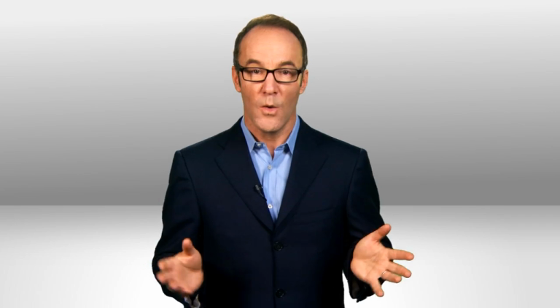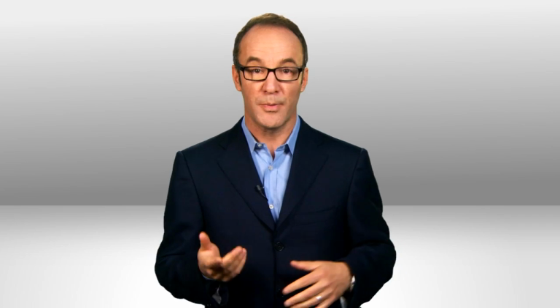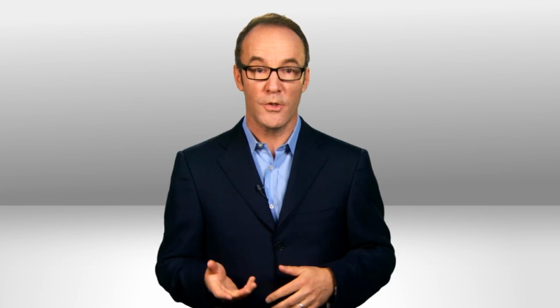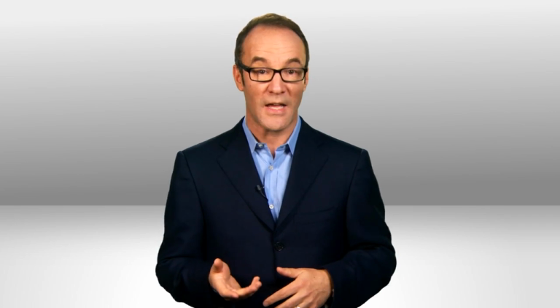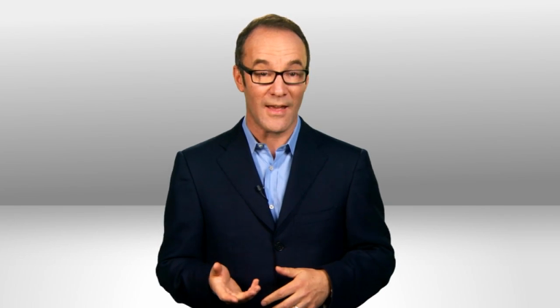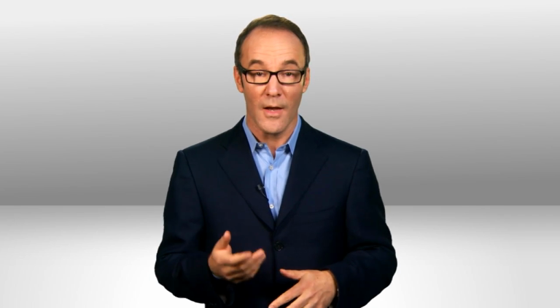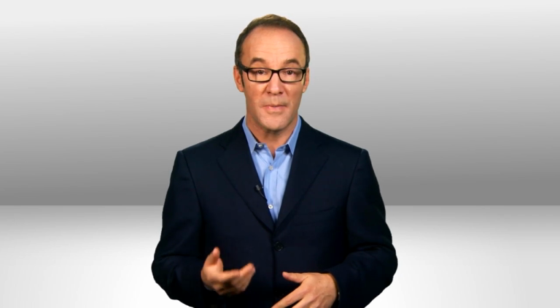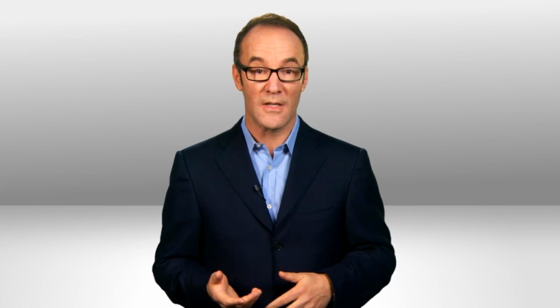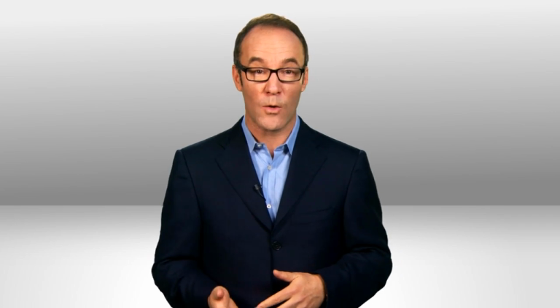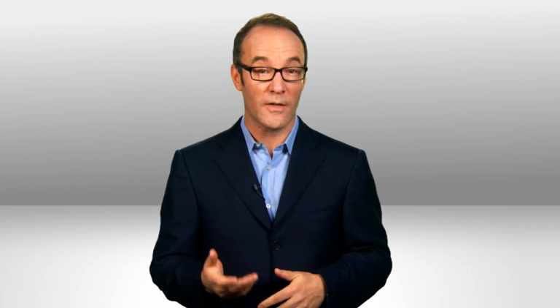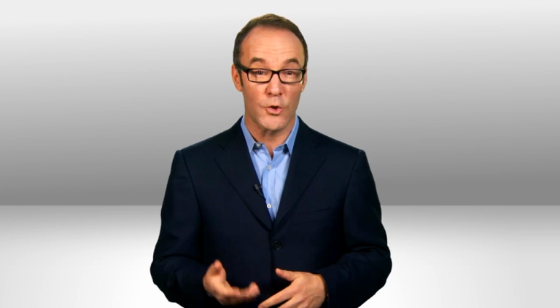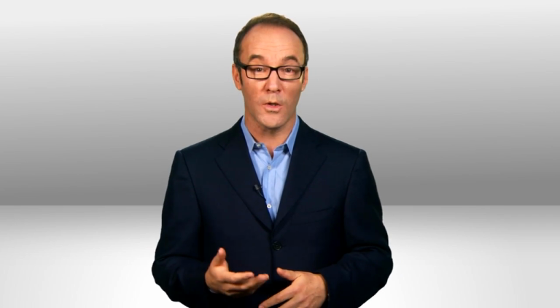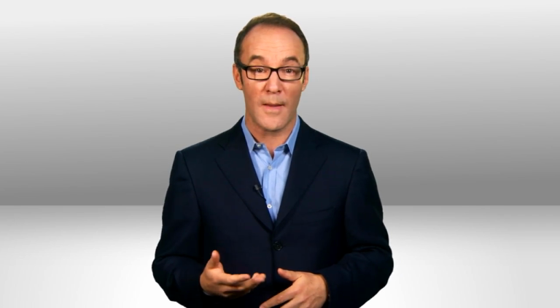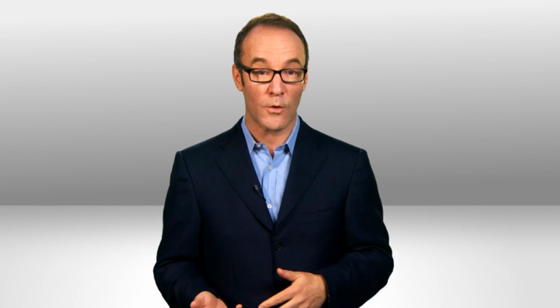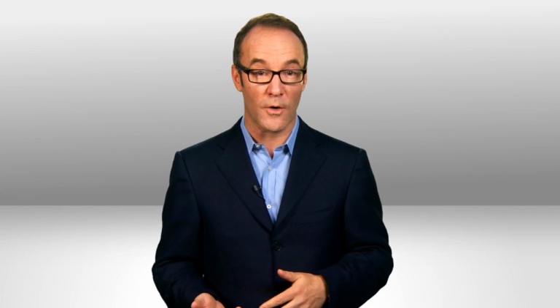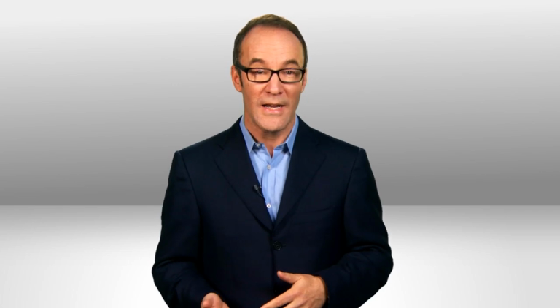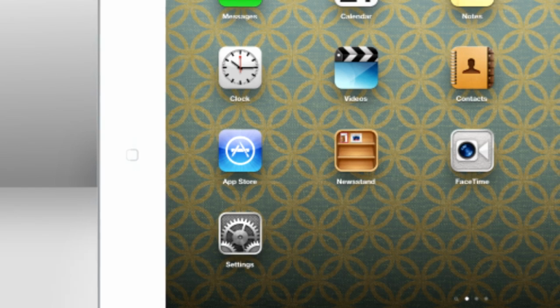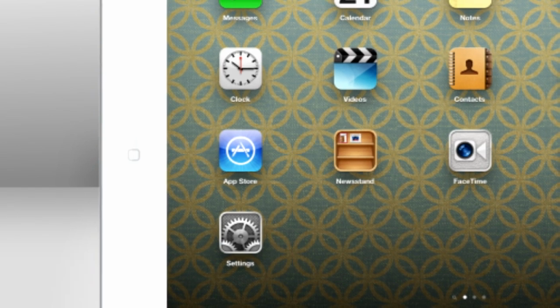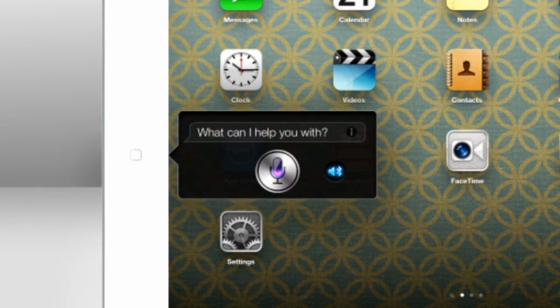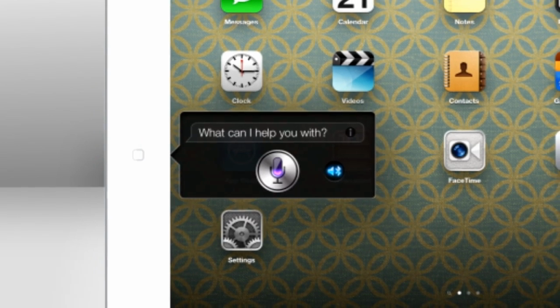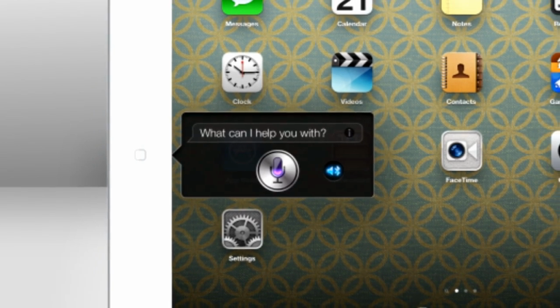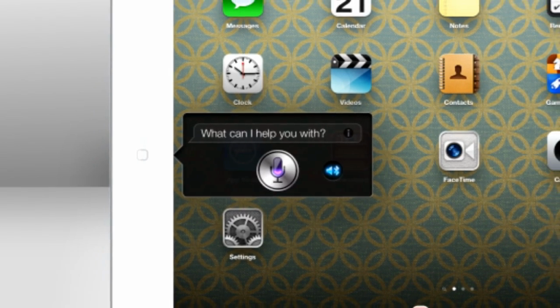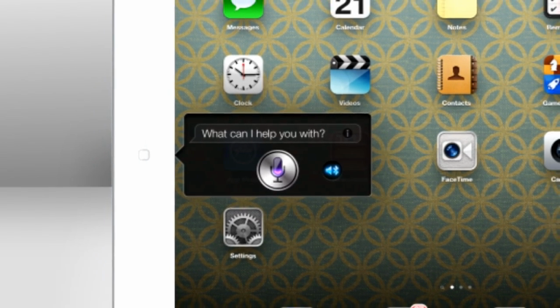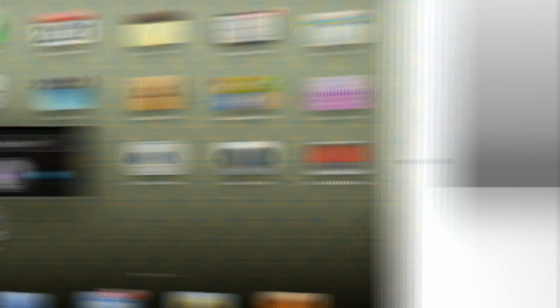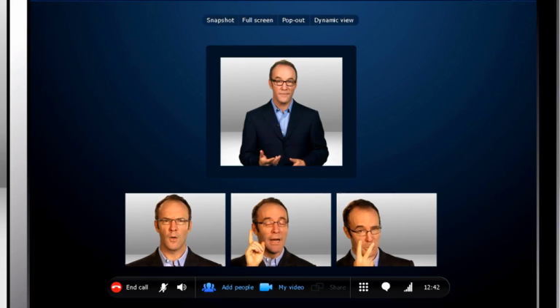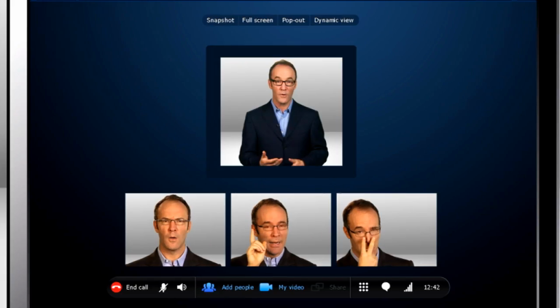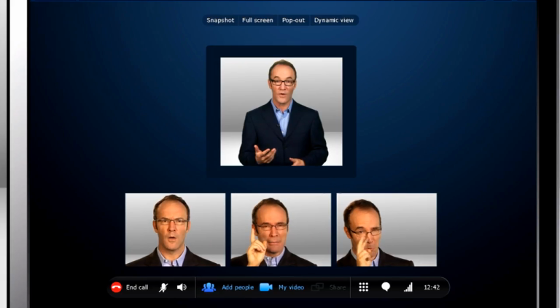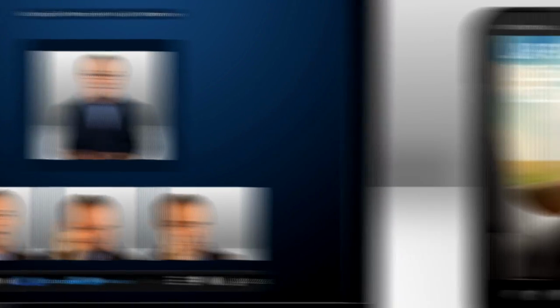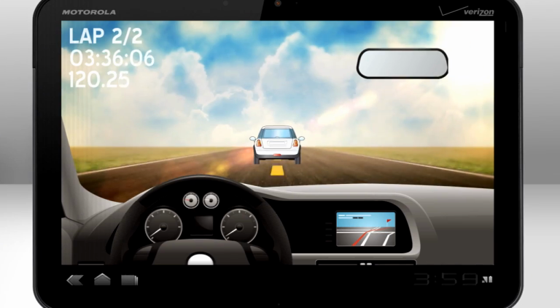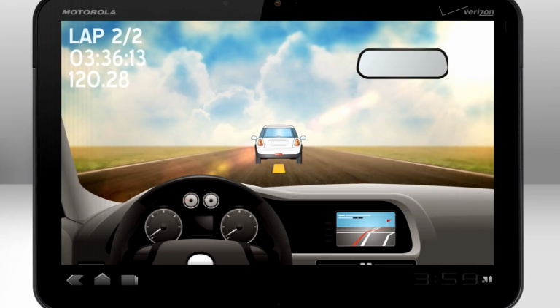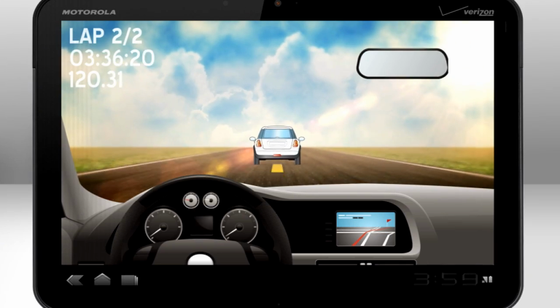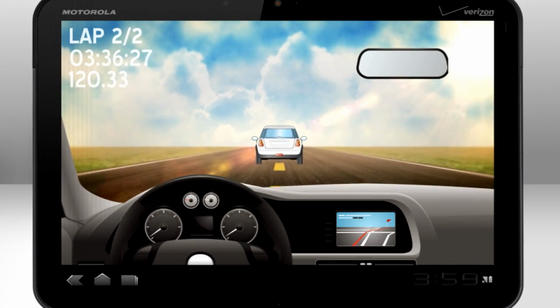With Bluetooth and a built-in high-quality dual-array microphone, it lets you issue voice commands, talk on the phone, or game hands-free.